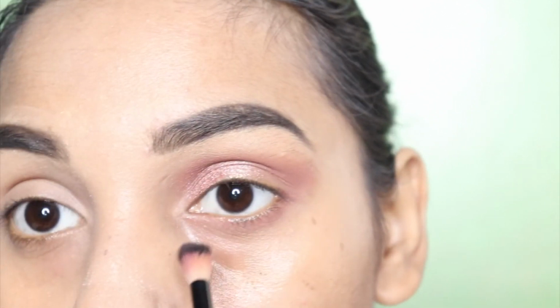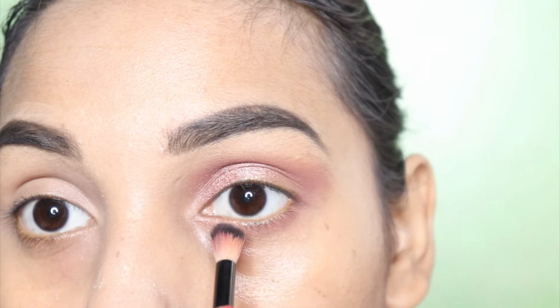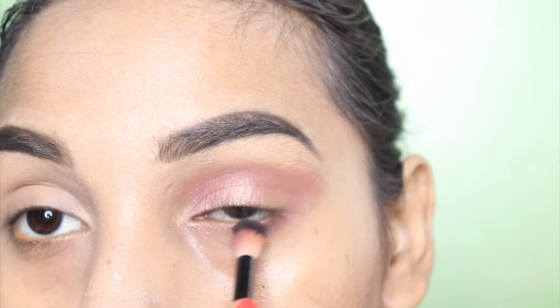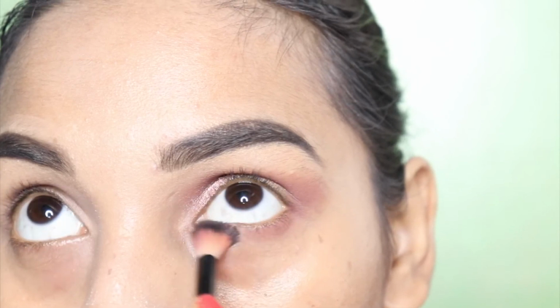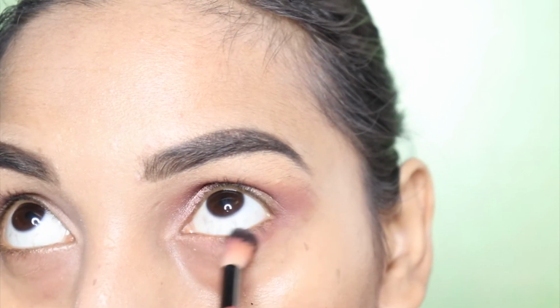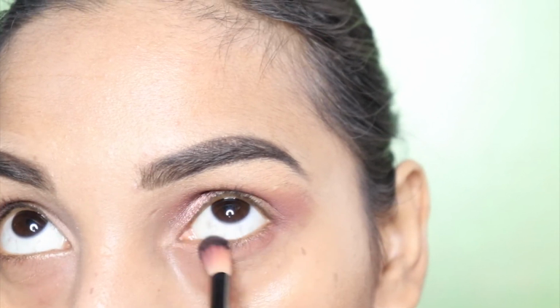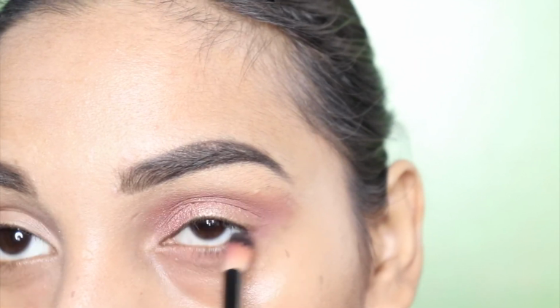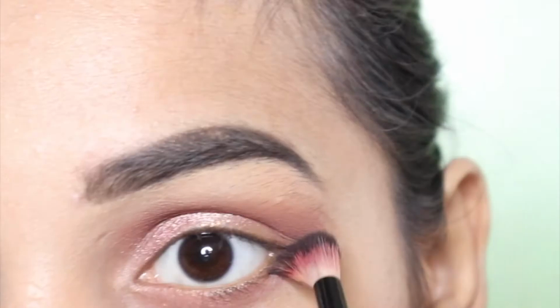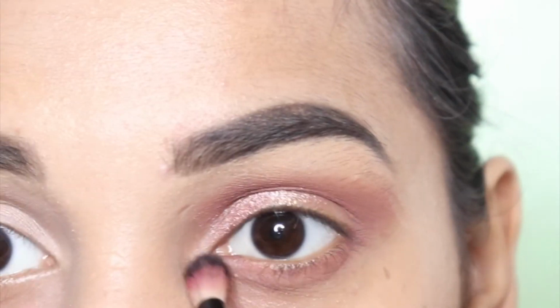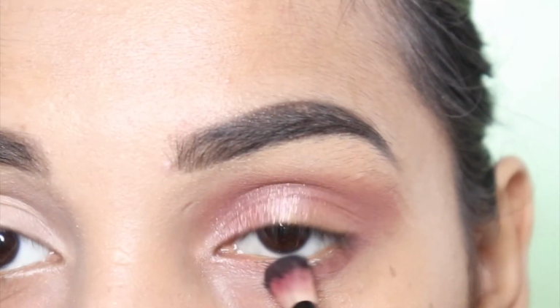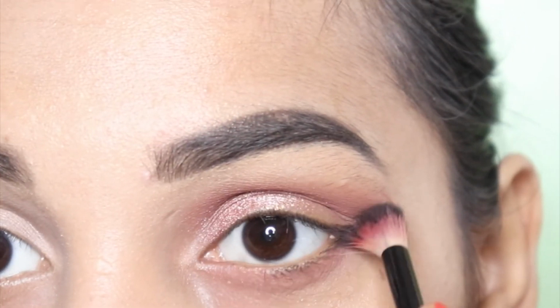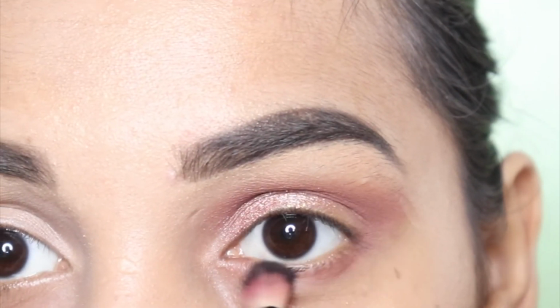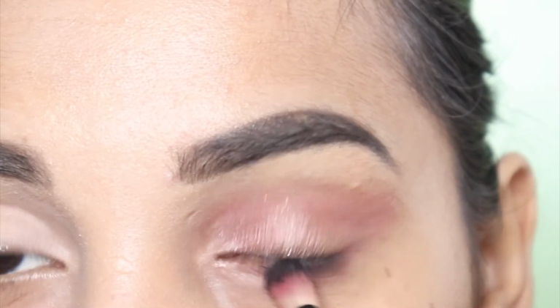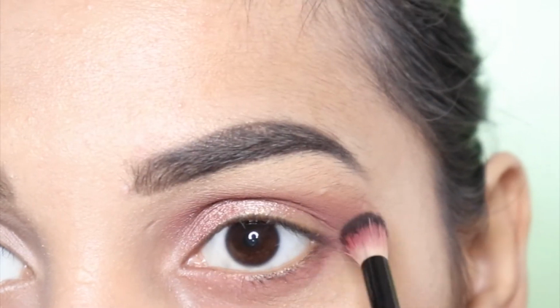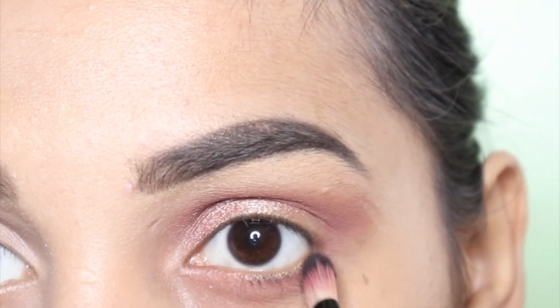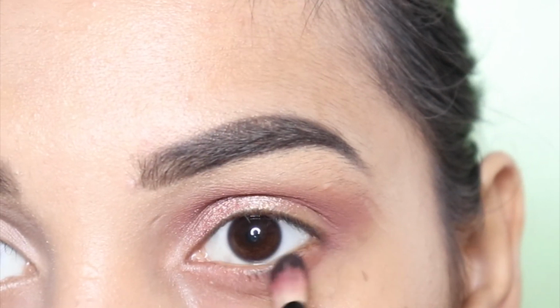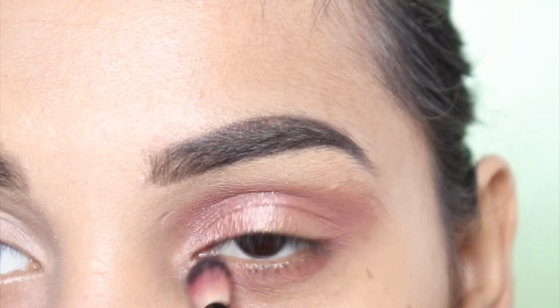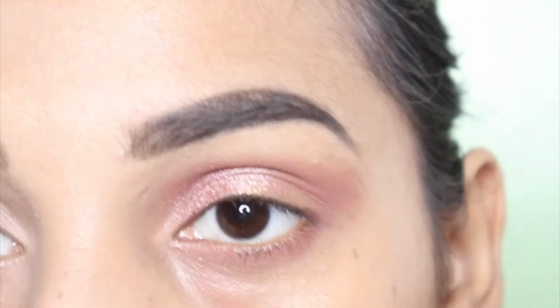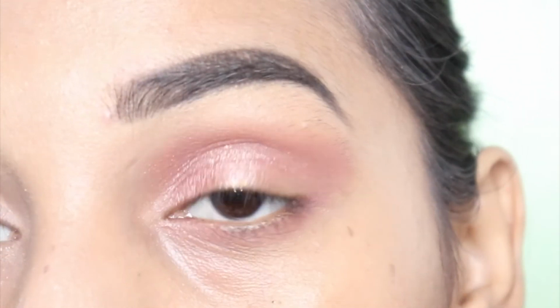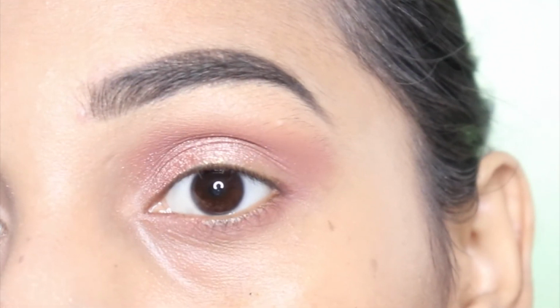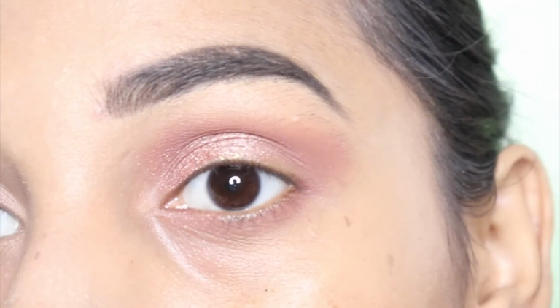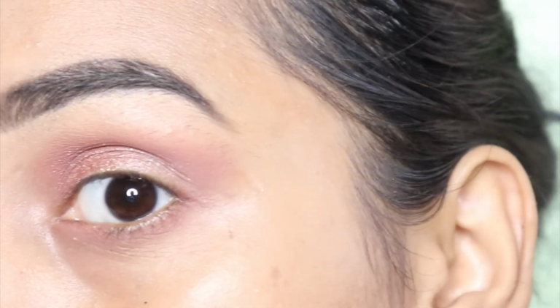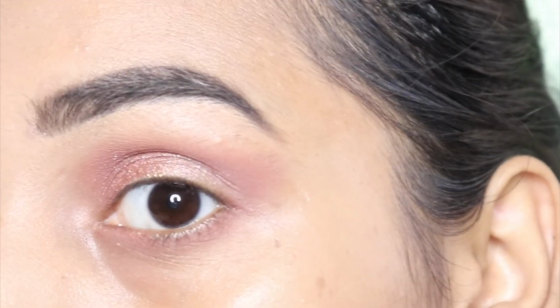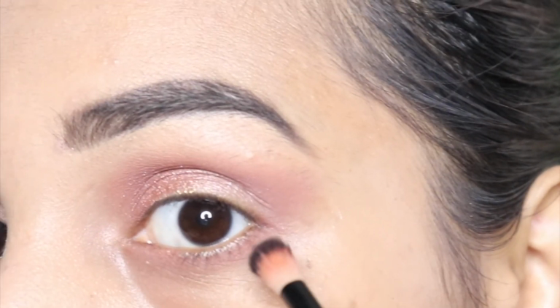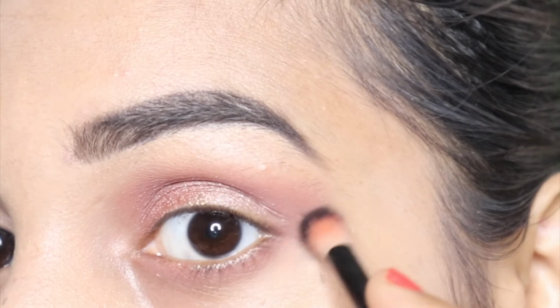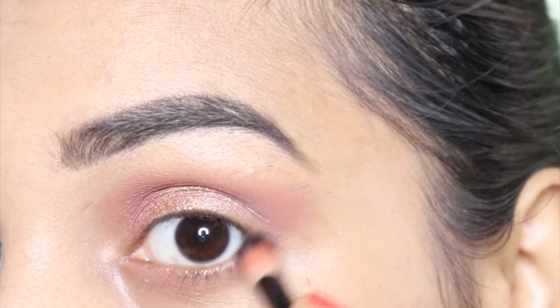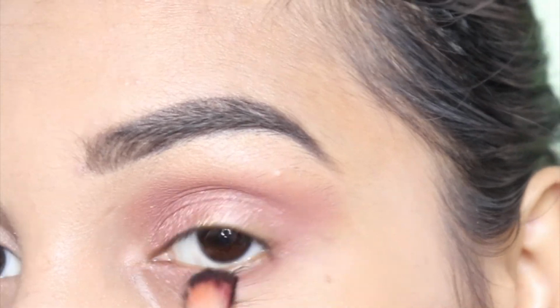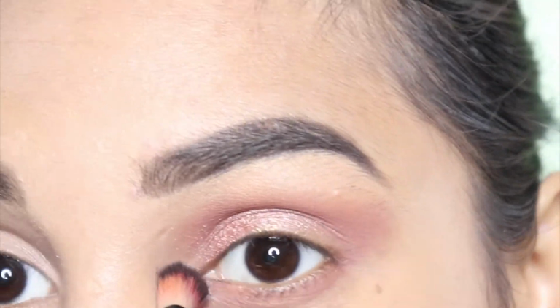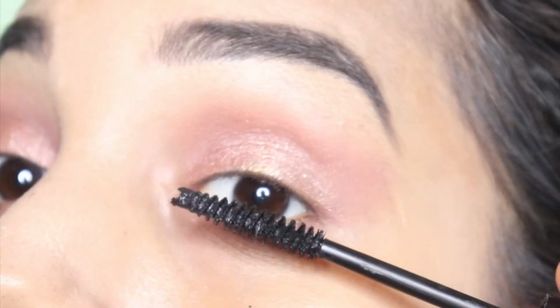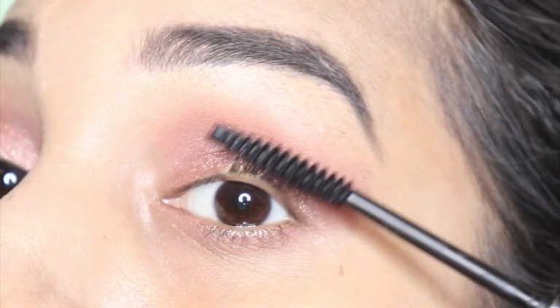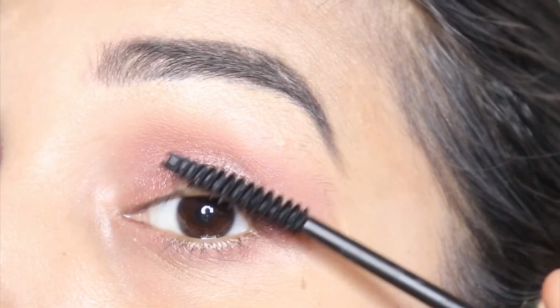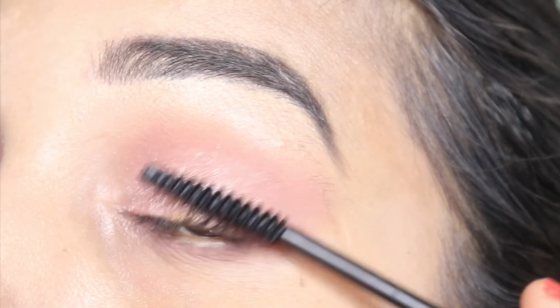You have learned how to apply the eyeshadow. Now if you have mascara, liner, and lashes, you can apply them.